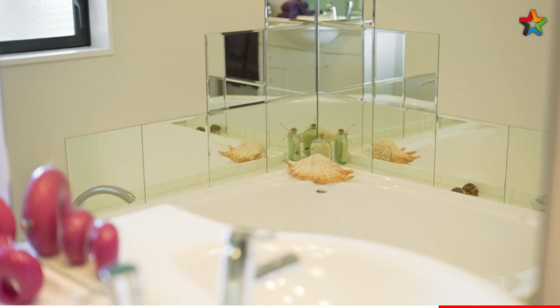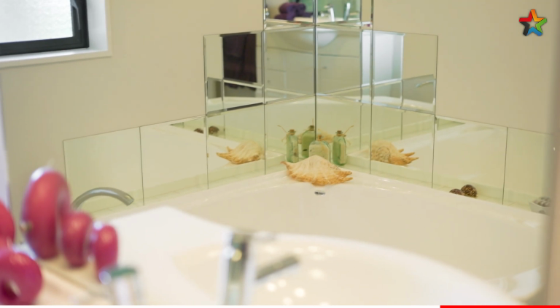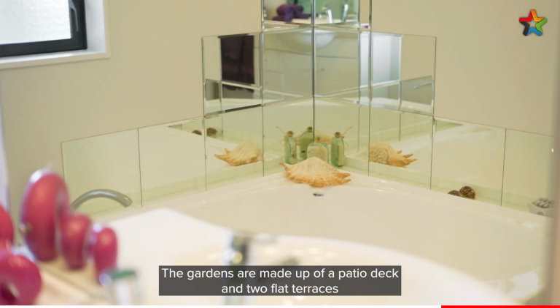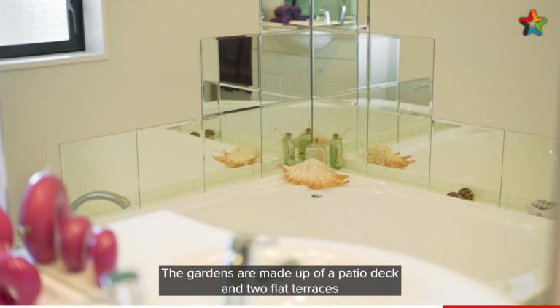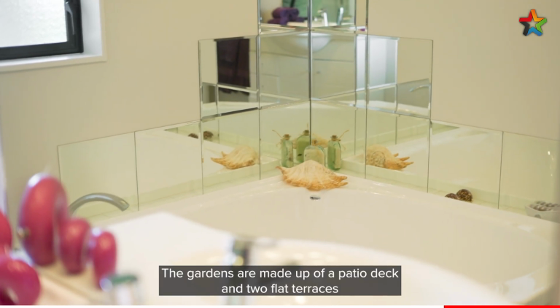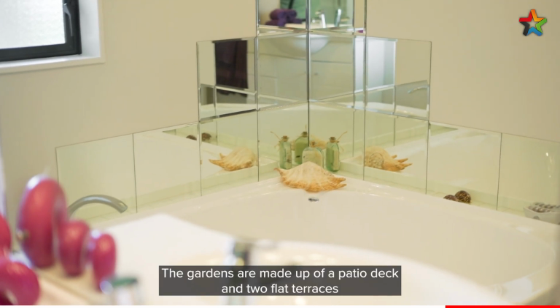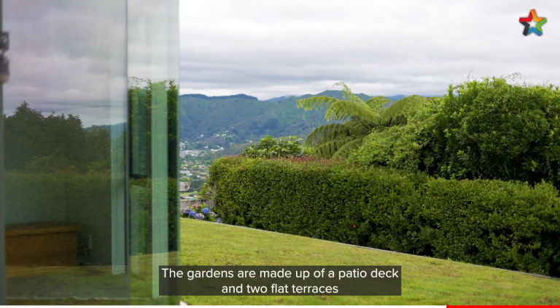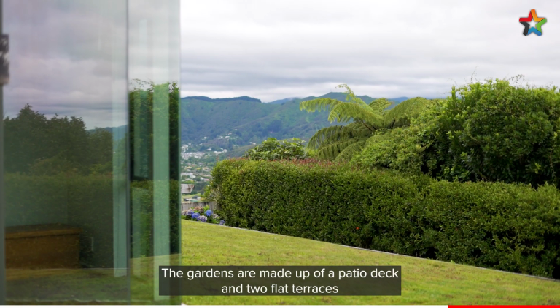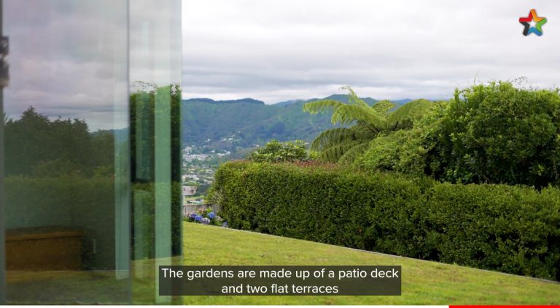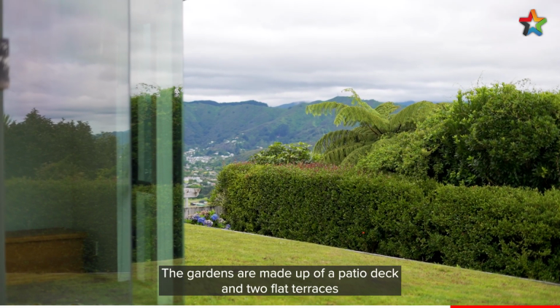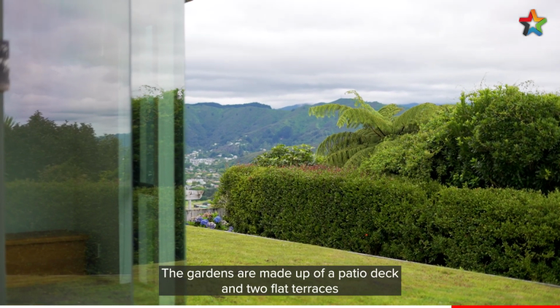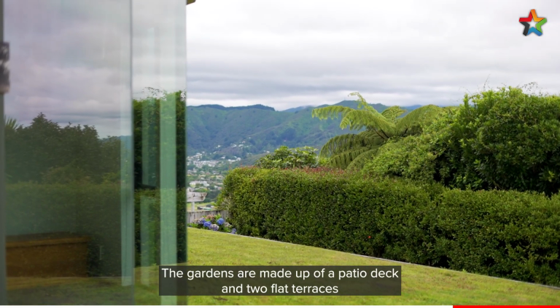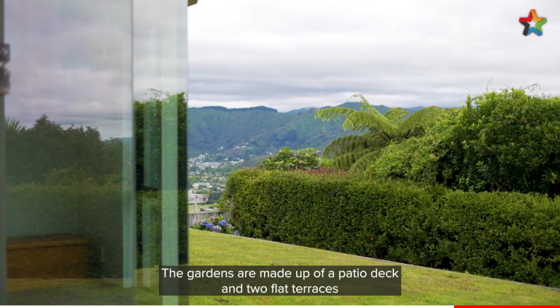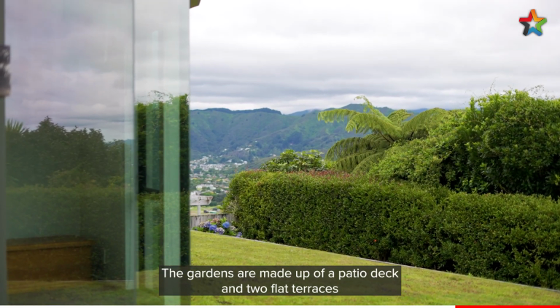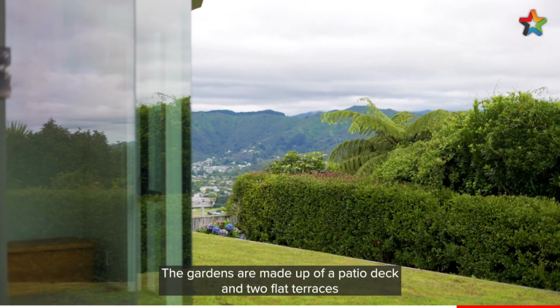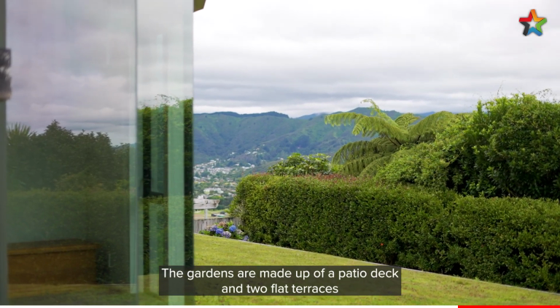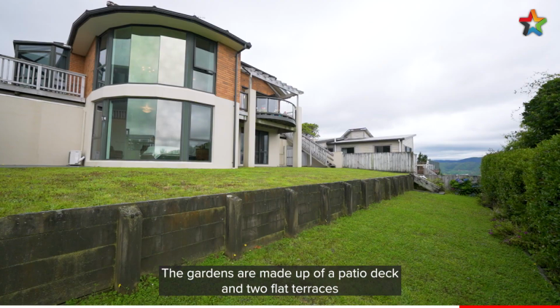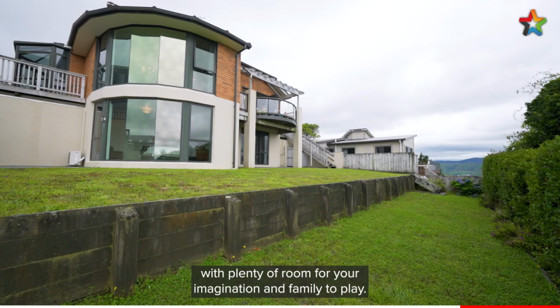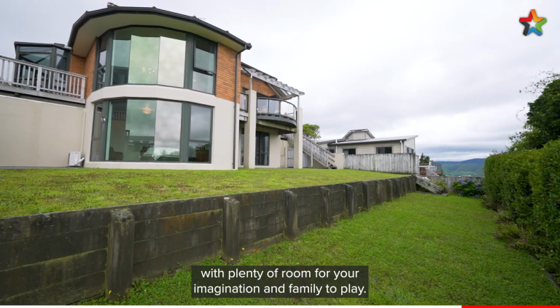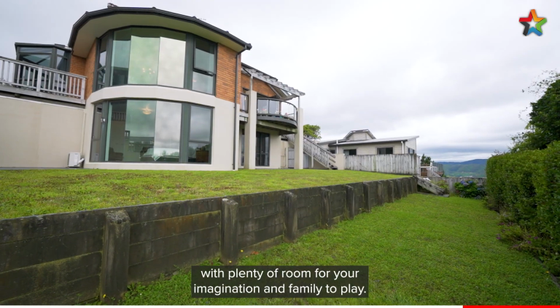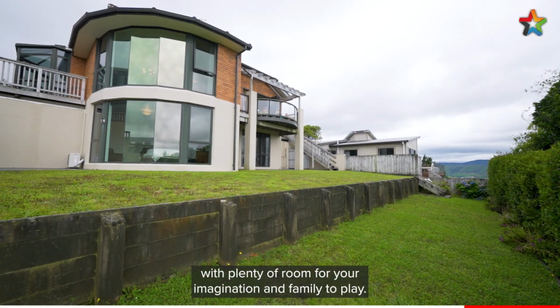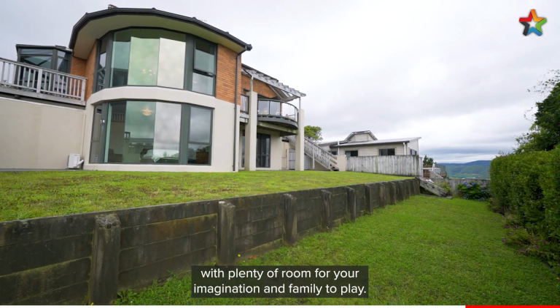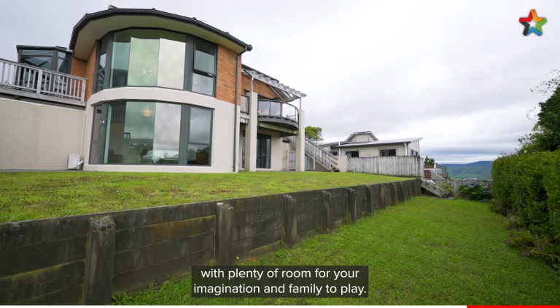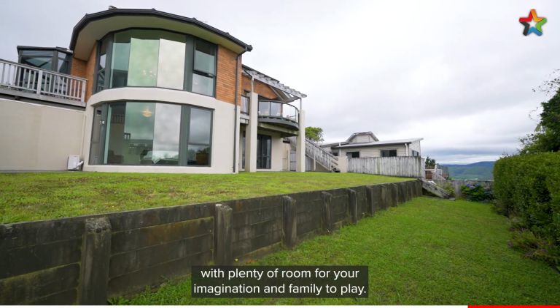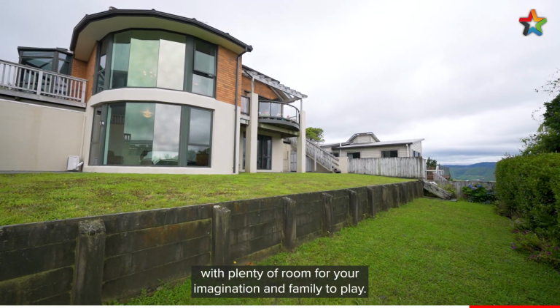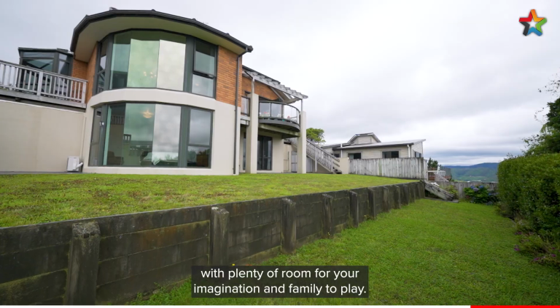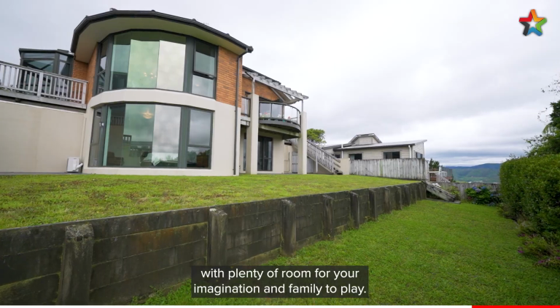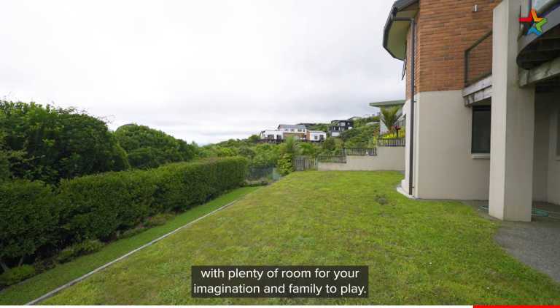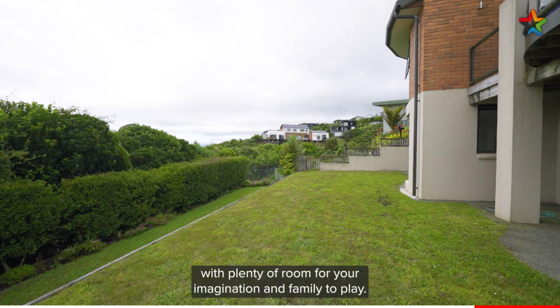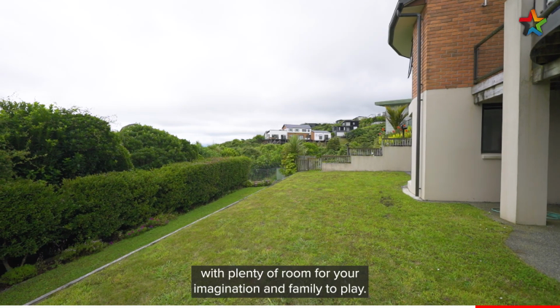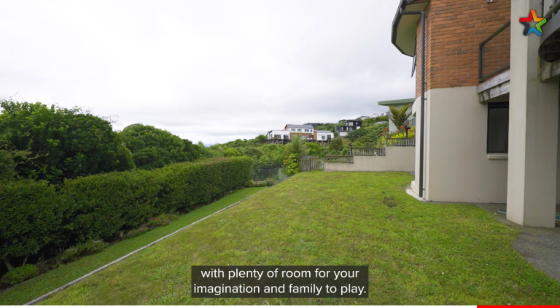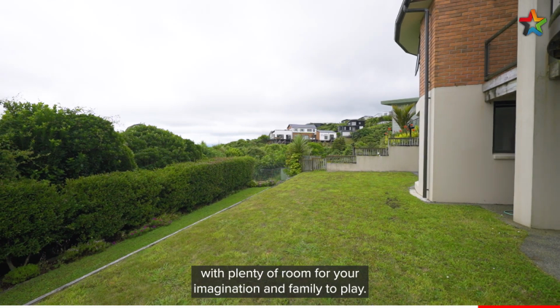The gardens are made up of a patio deck and two flat terraces with plenty of room for your imagination and family to play.